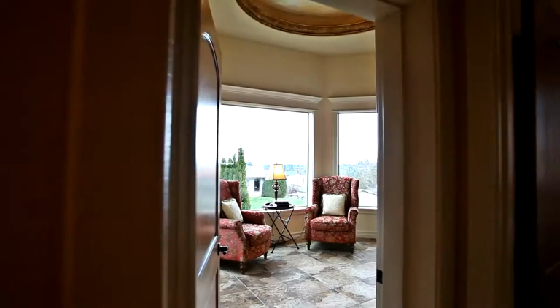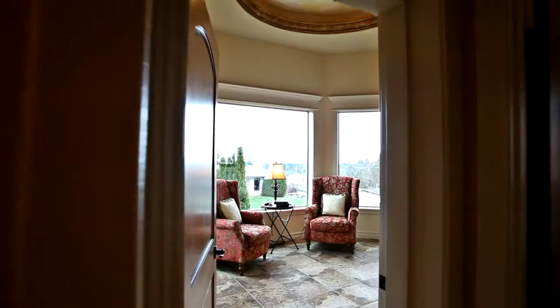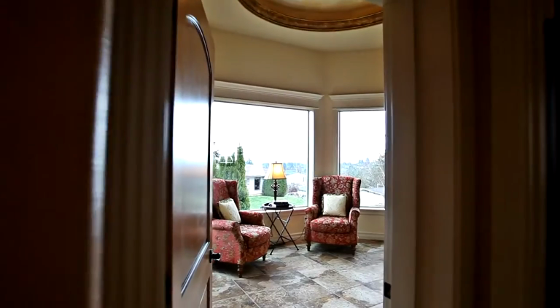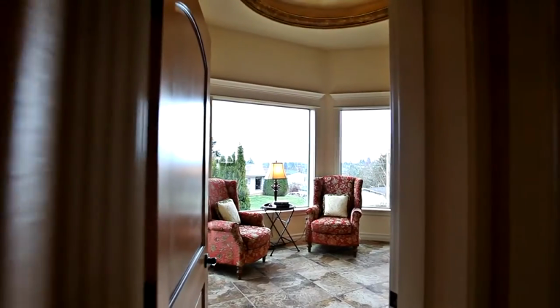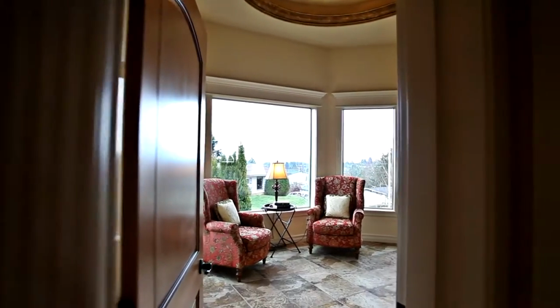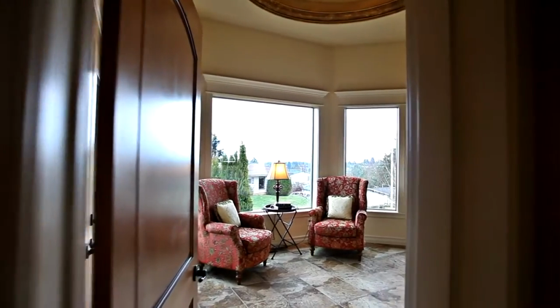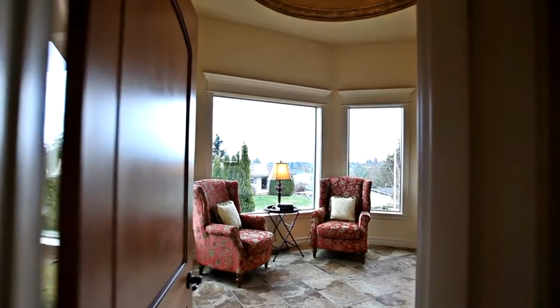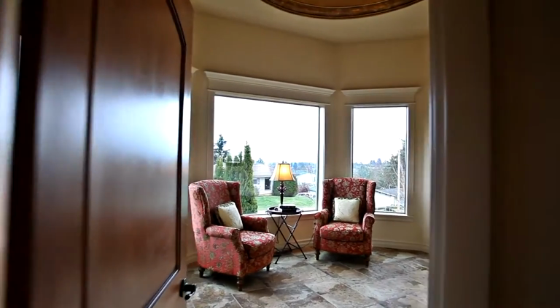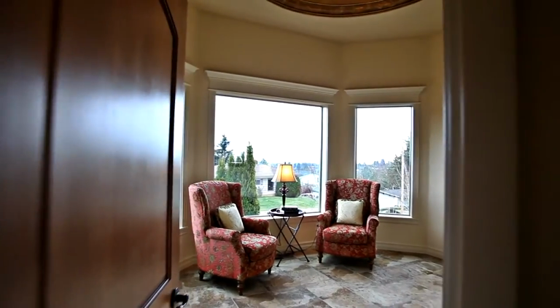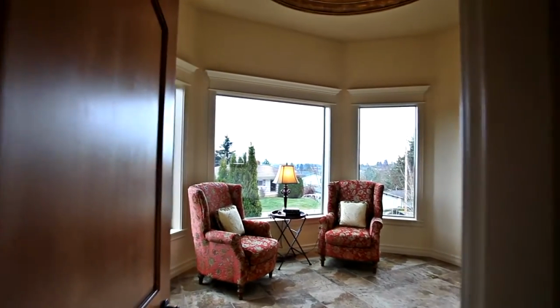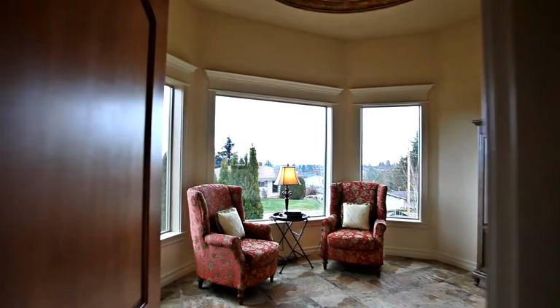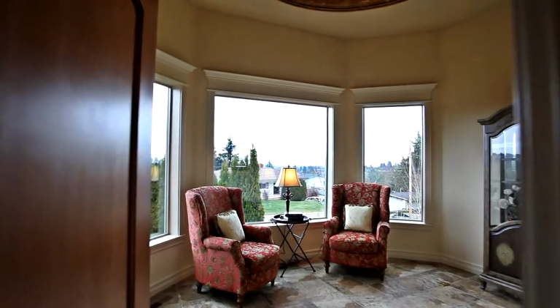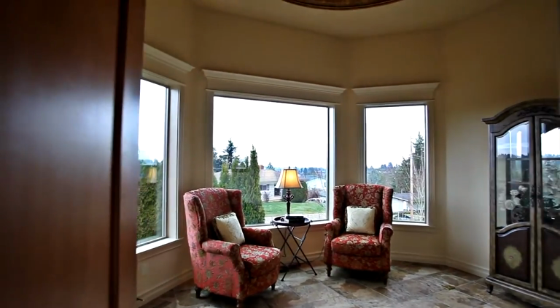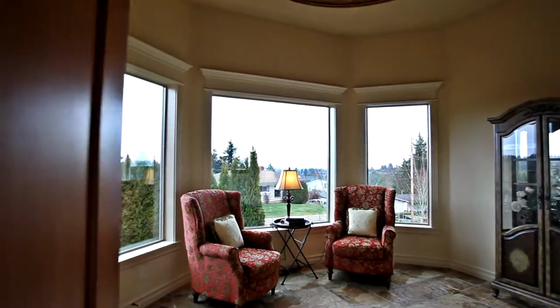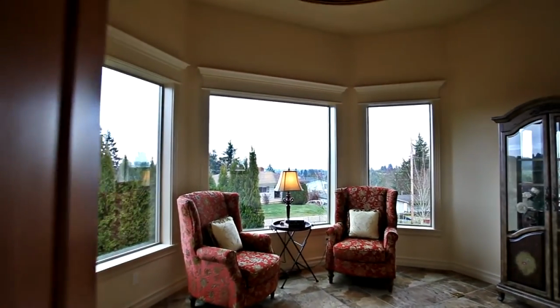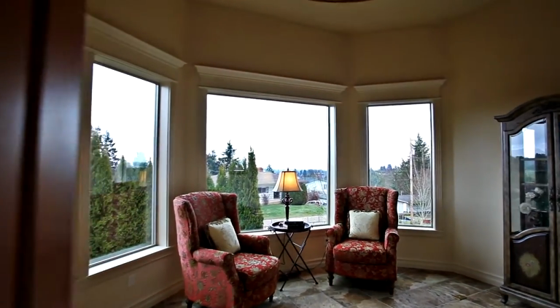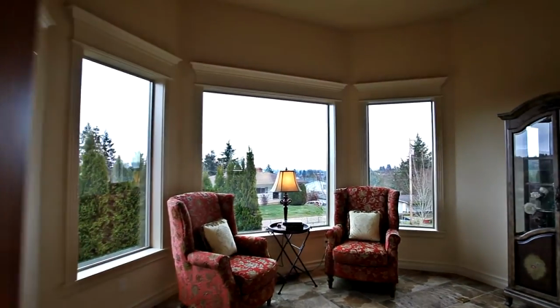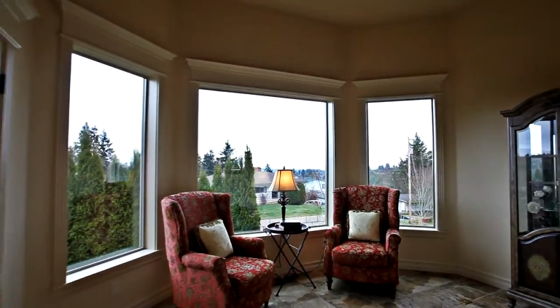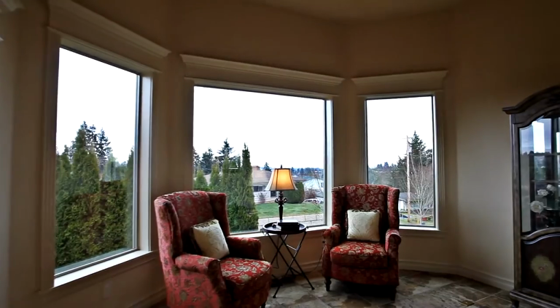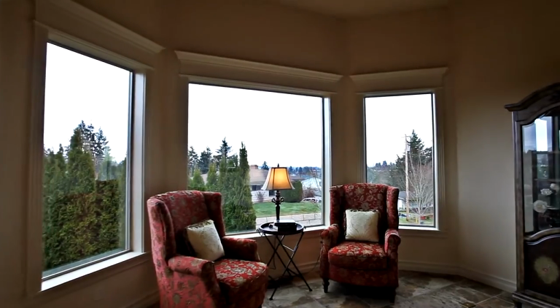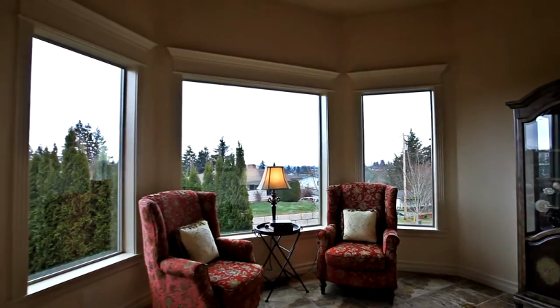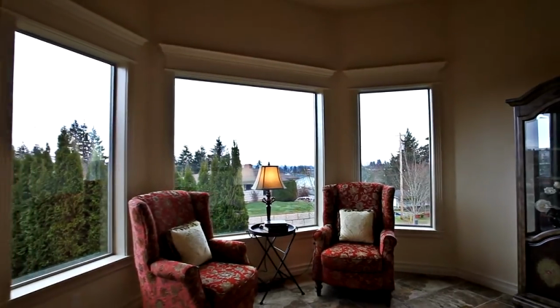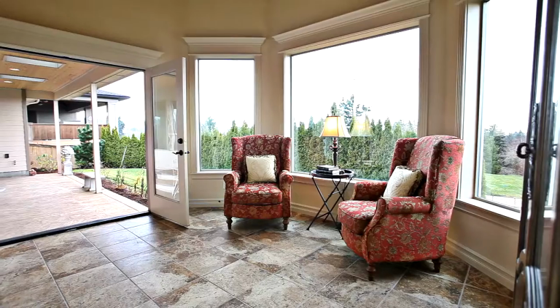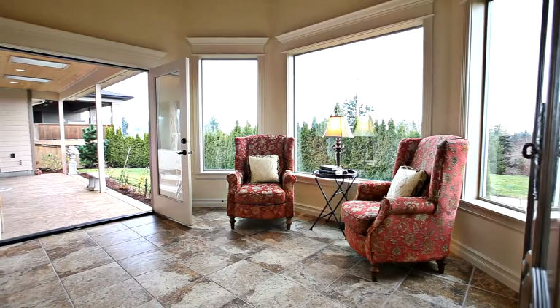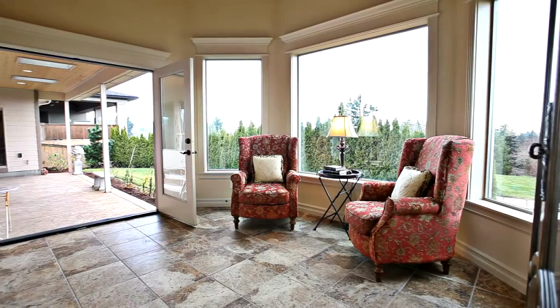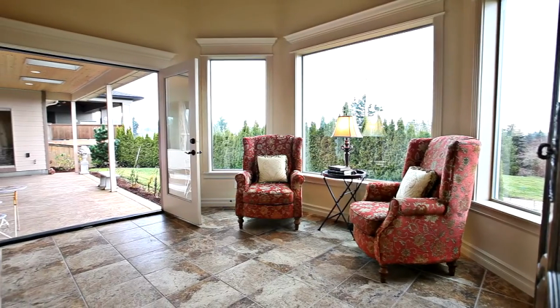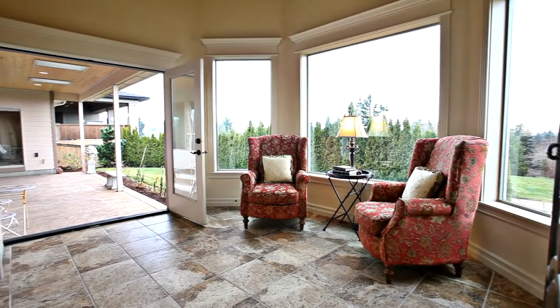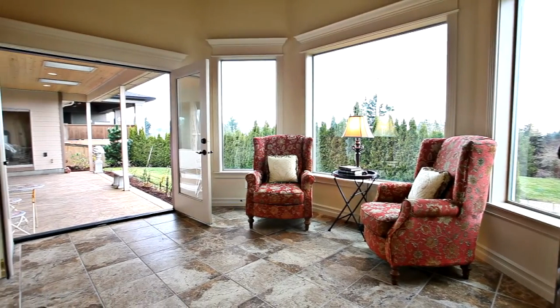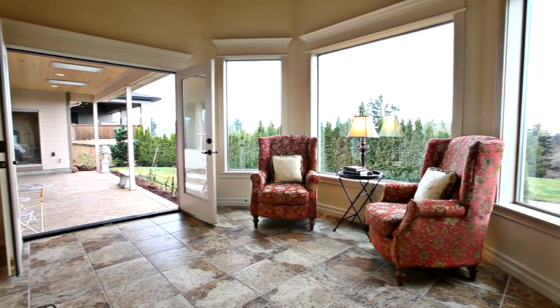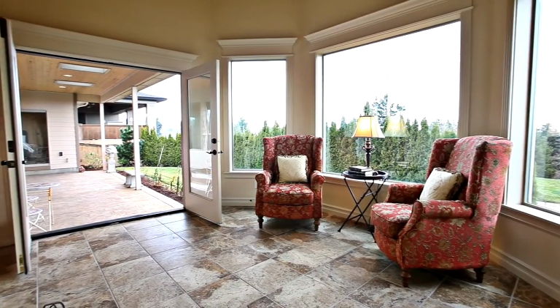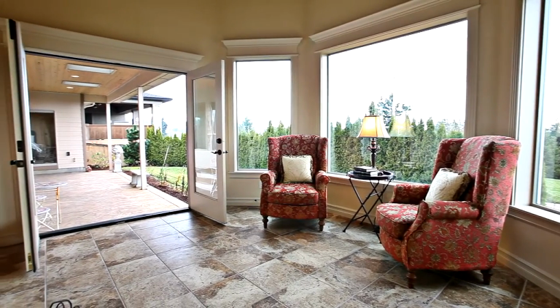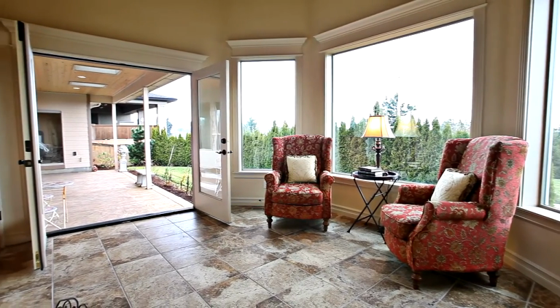You'll find a relaxing retreat in your sunroom, an elegant space with peaceful views.